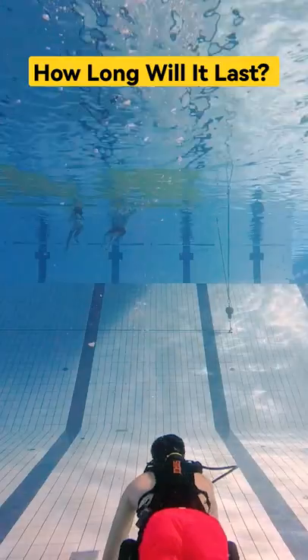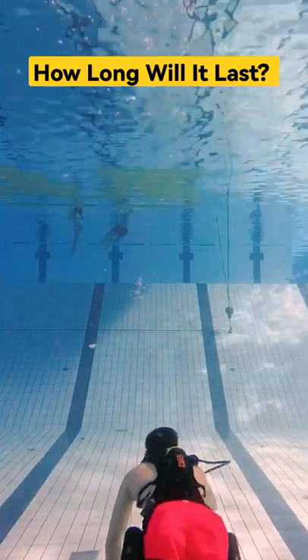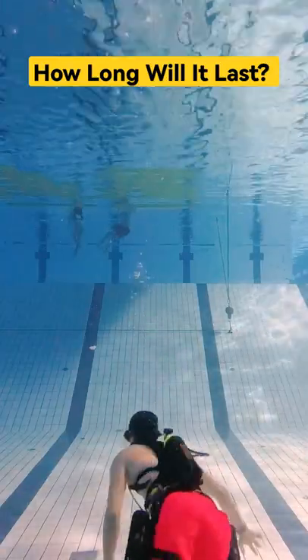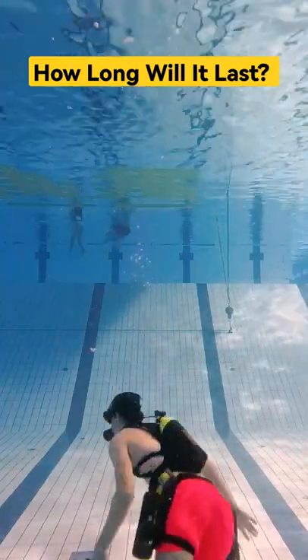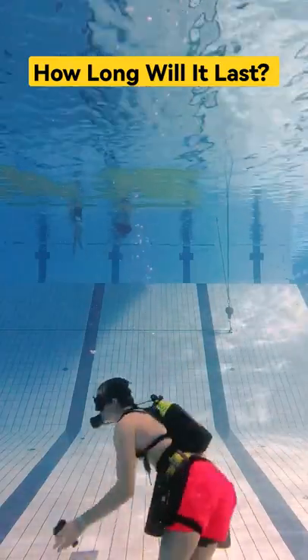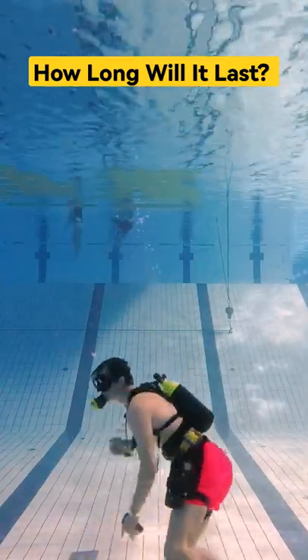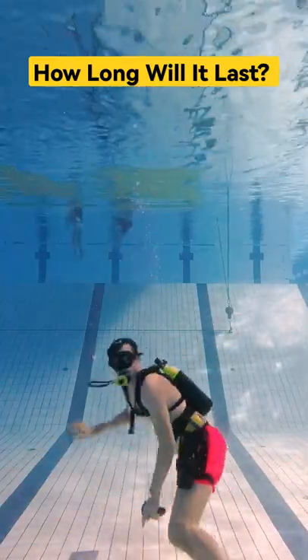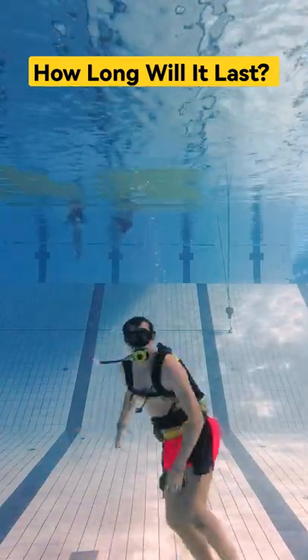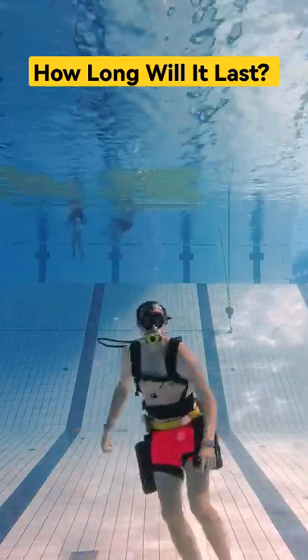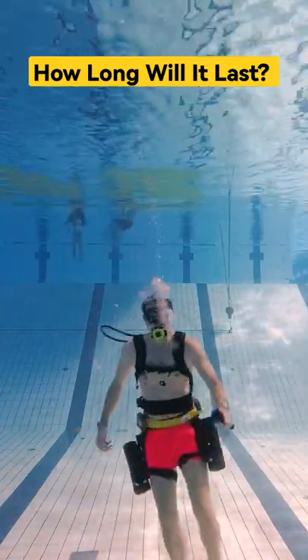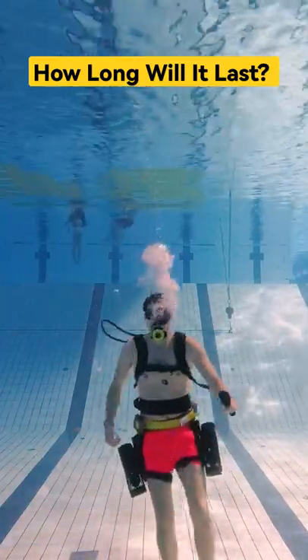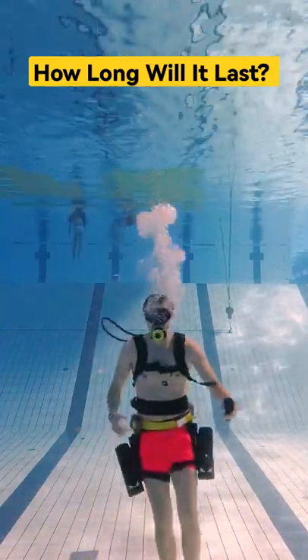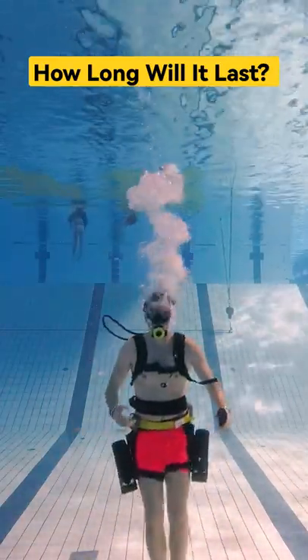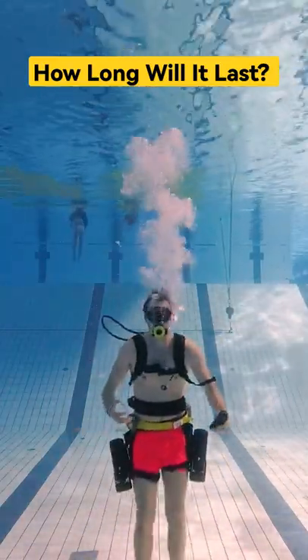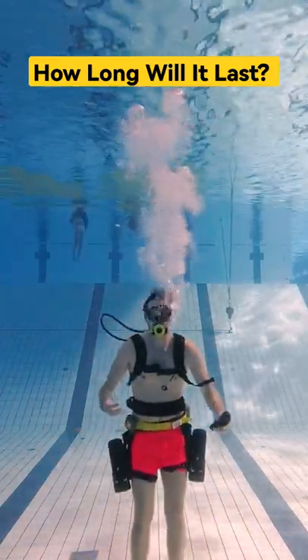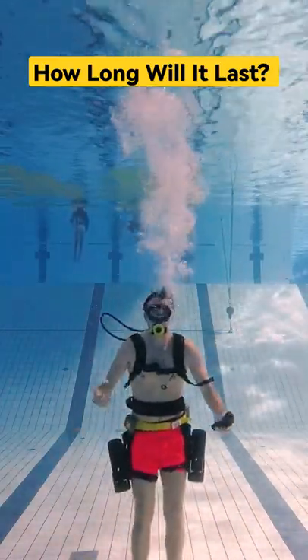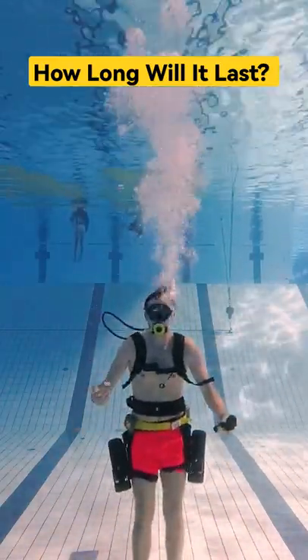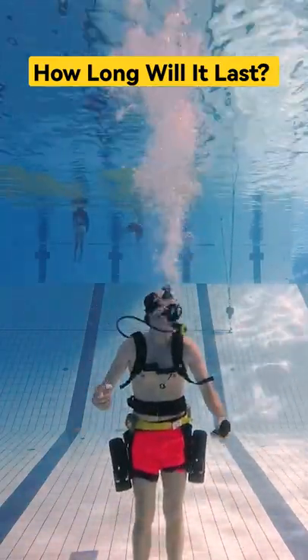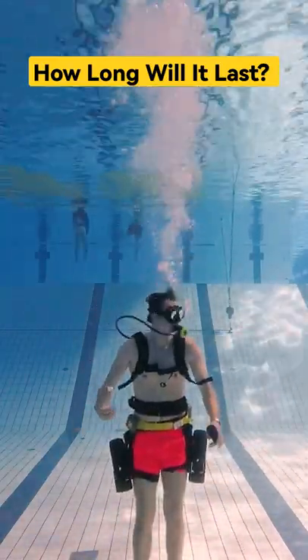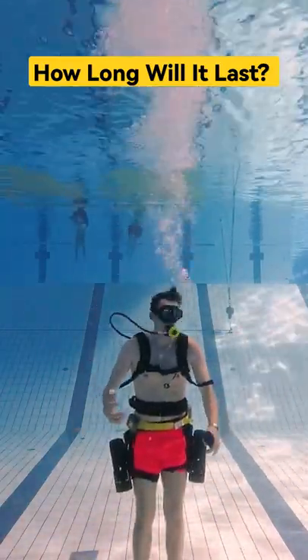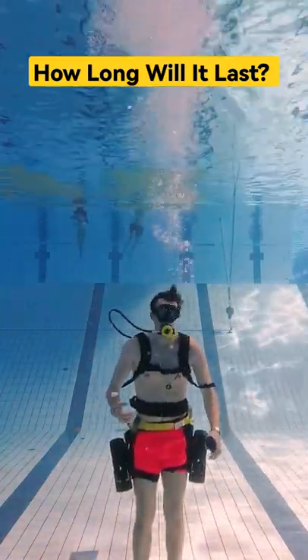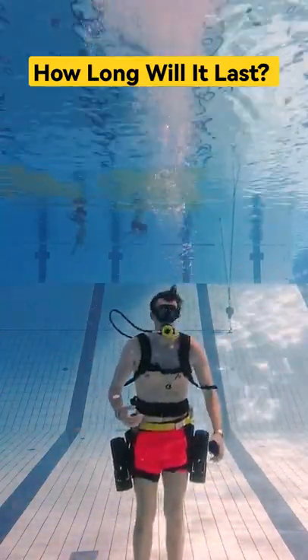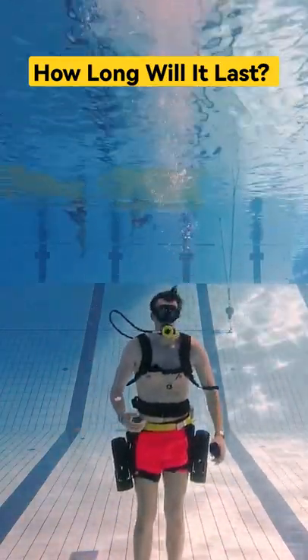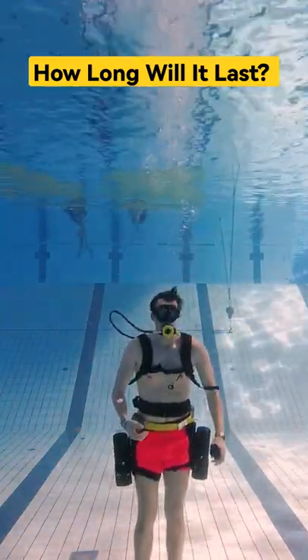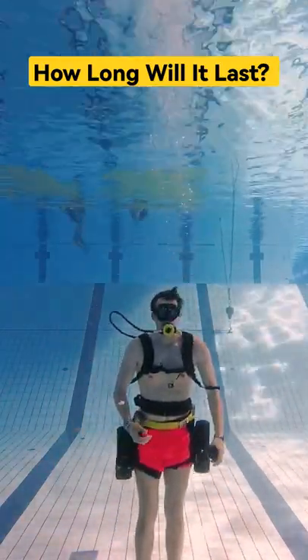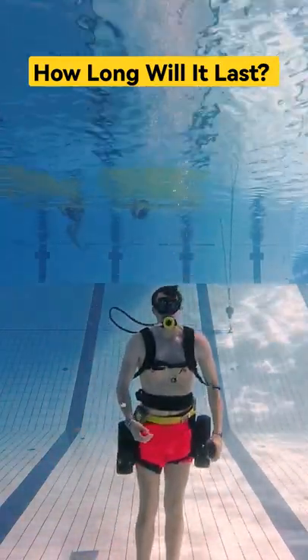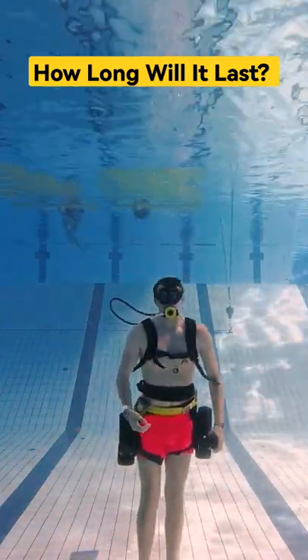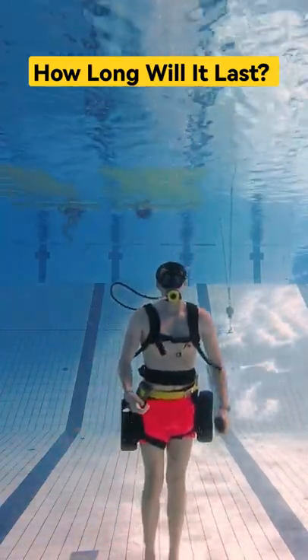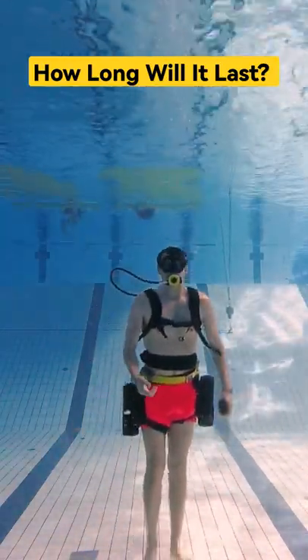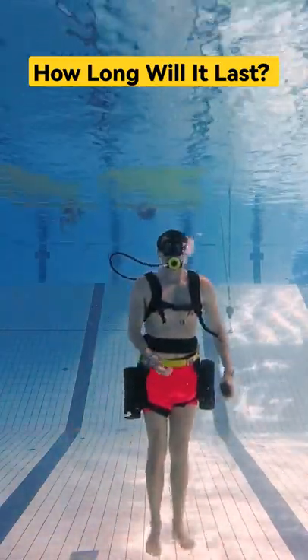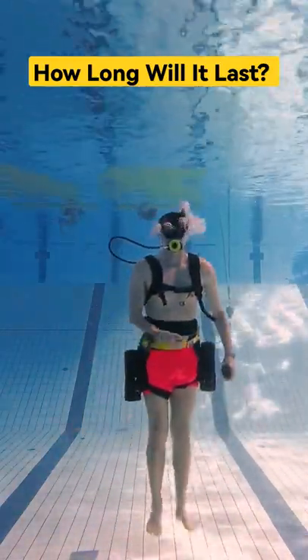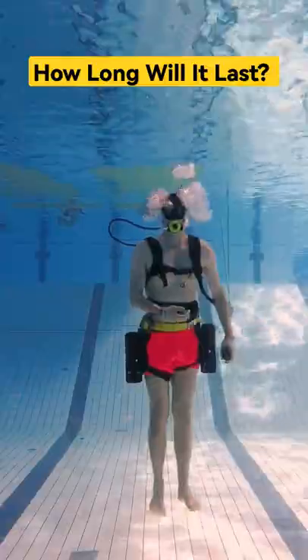This is a 2 liter mini diving tank from Smako. I went to the pool to test how long it actually lasts.